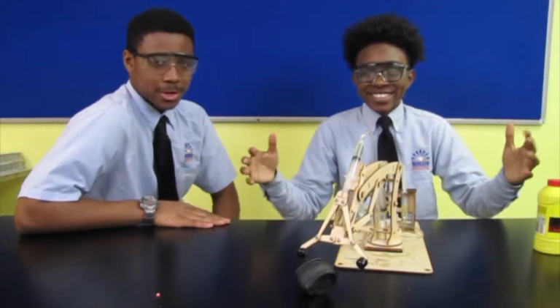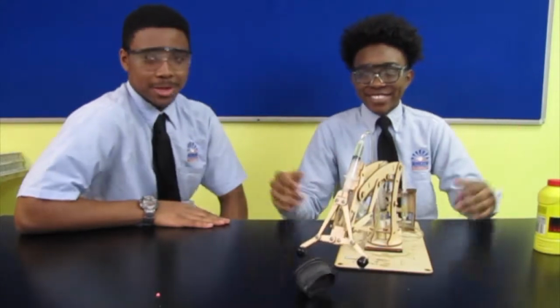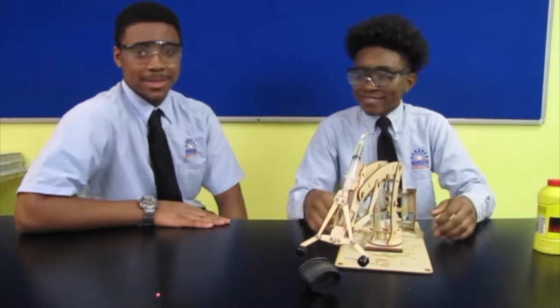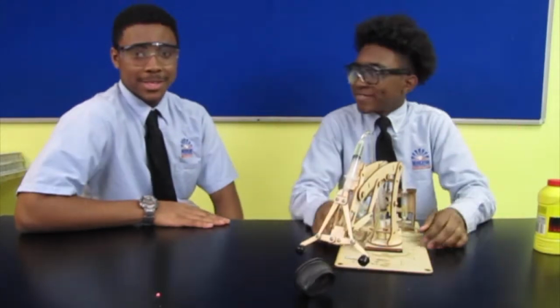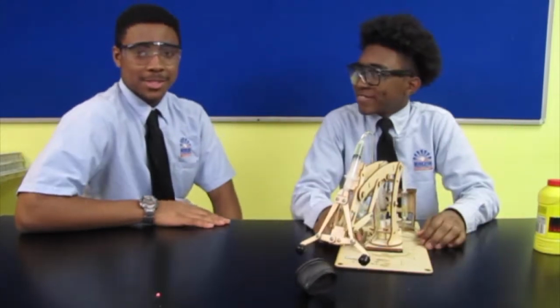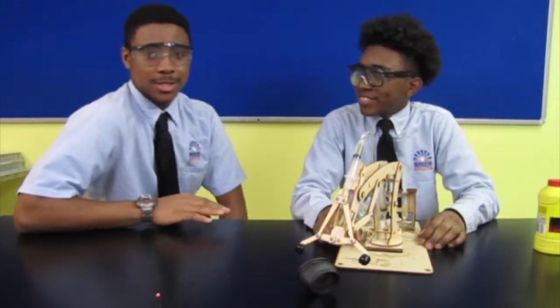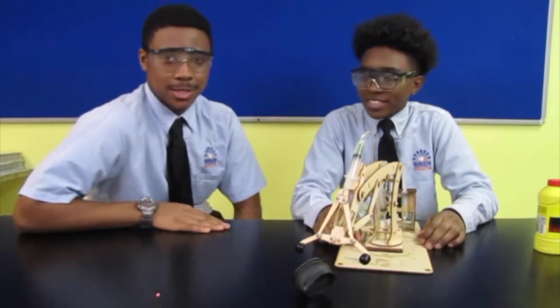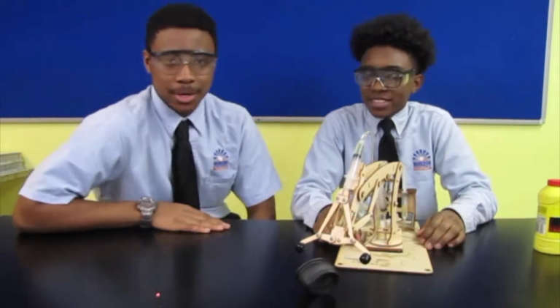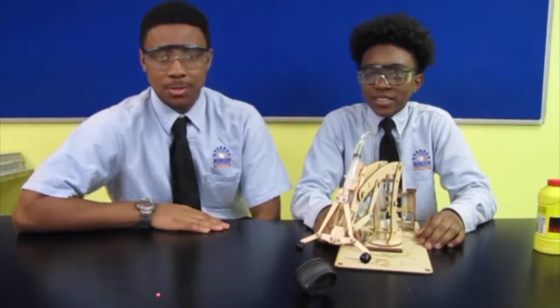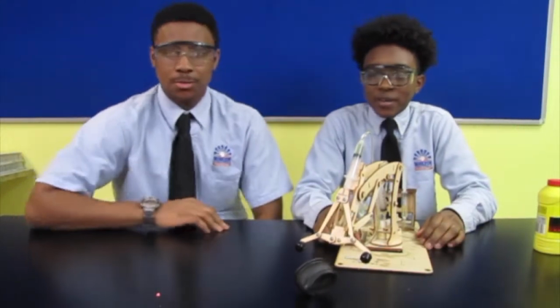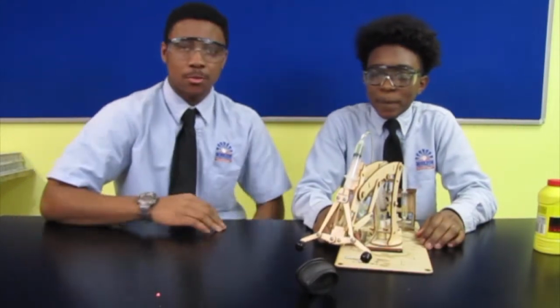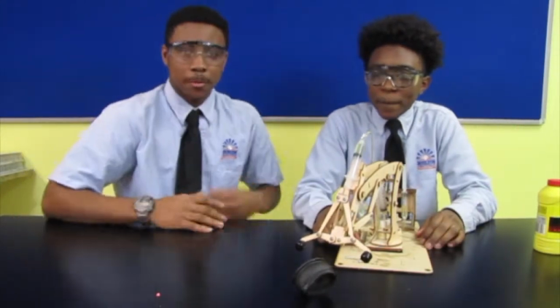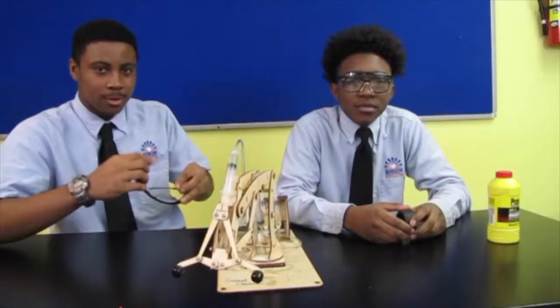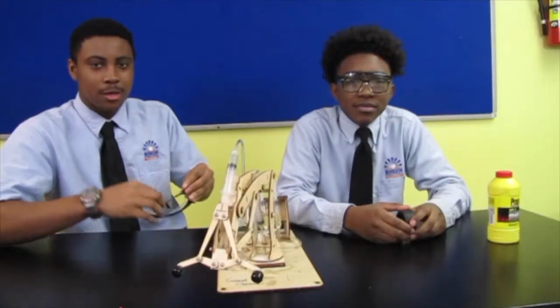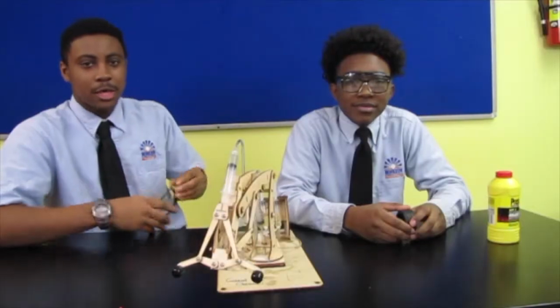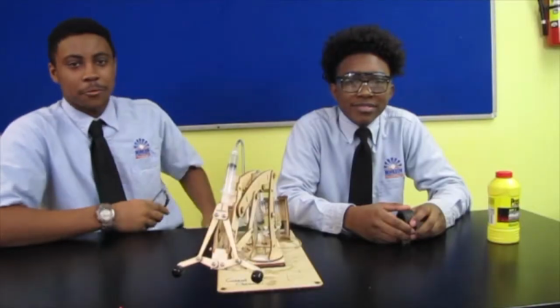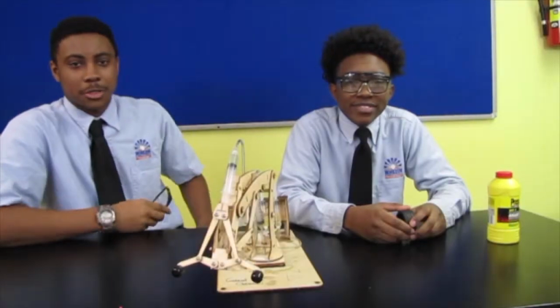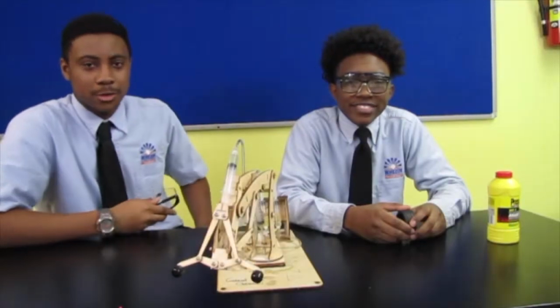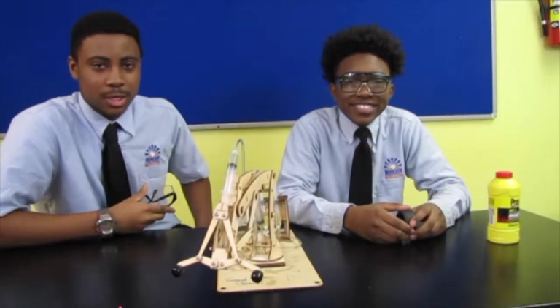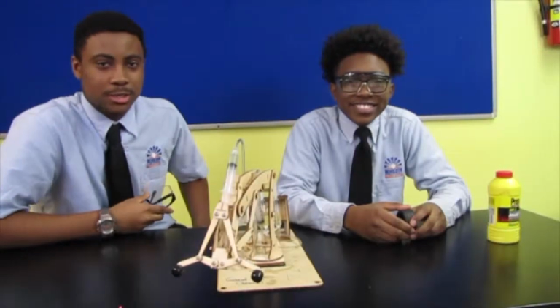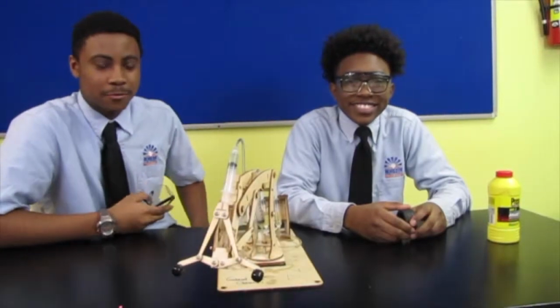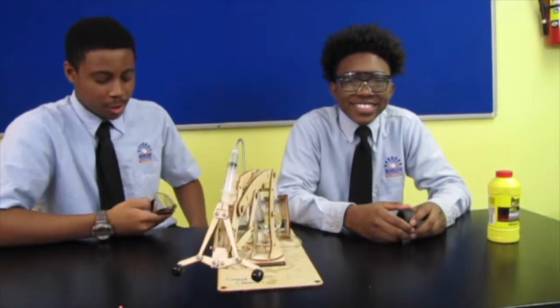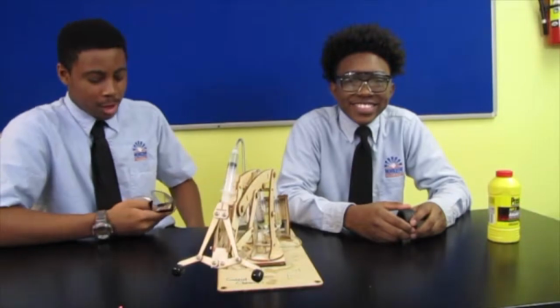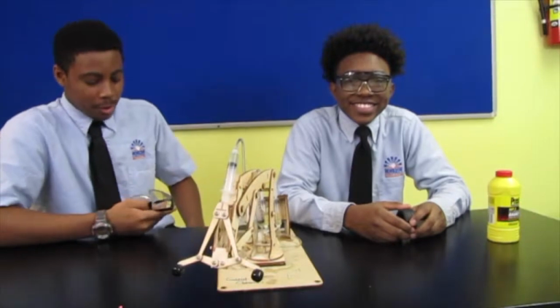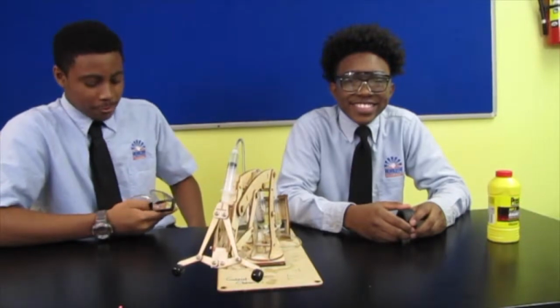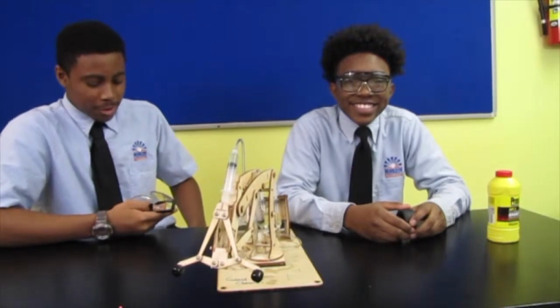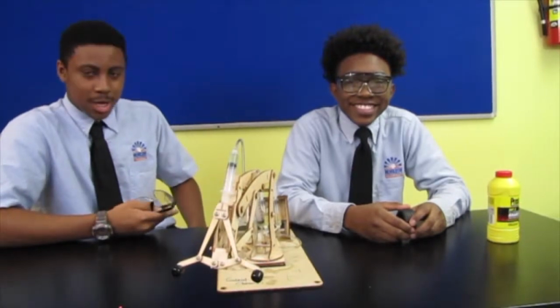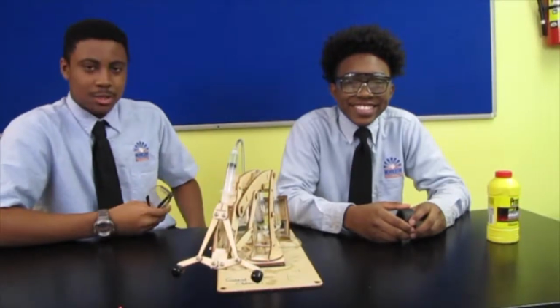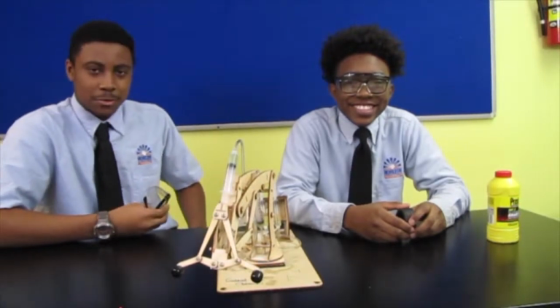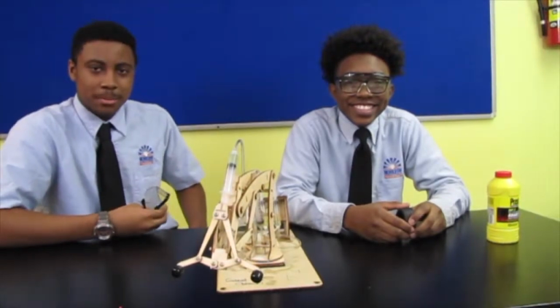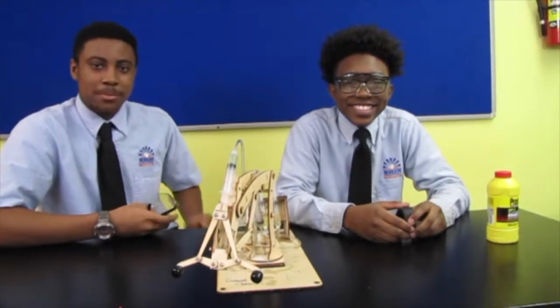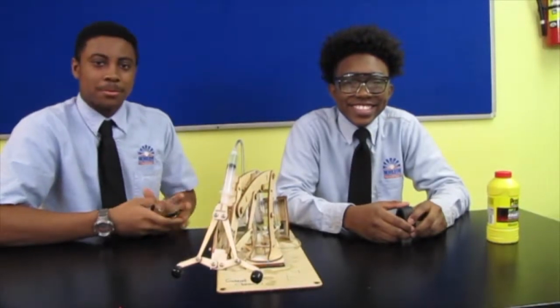Okay, that's the T-Bot 2 robot. Thank you for considering this concept.